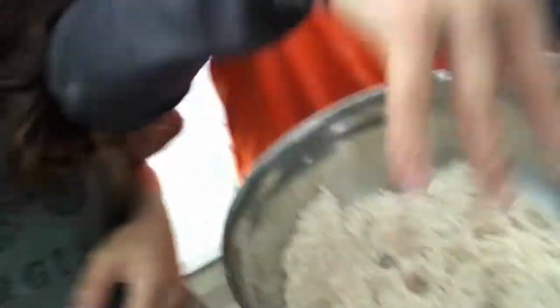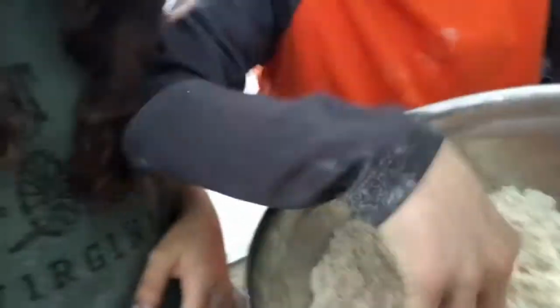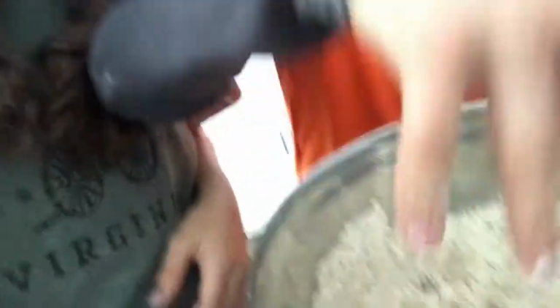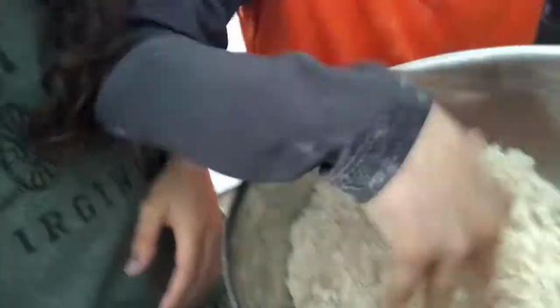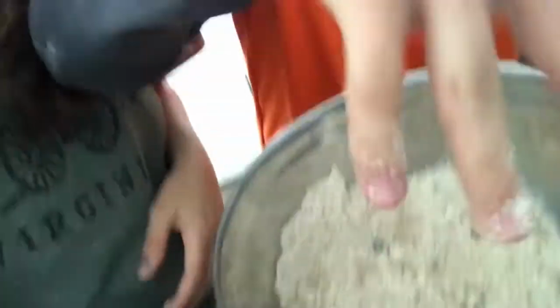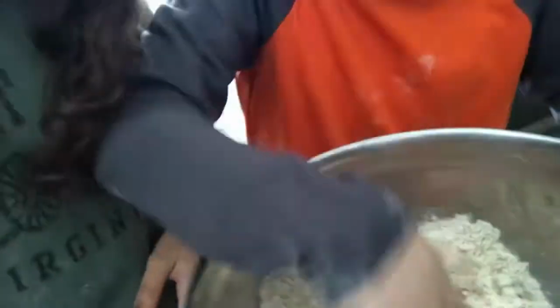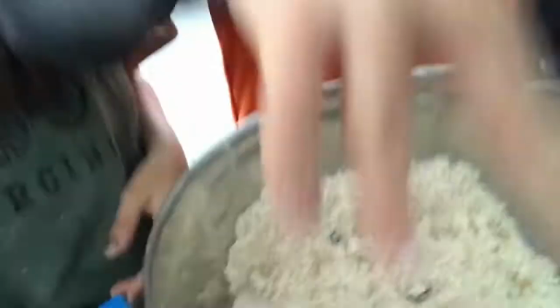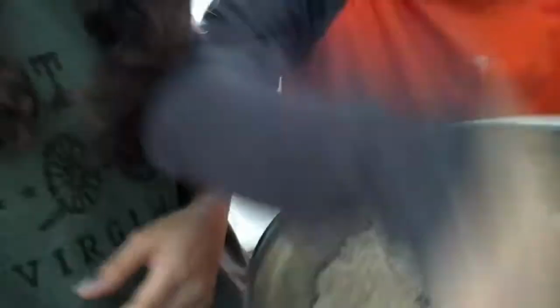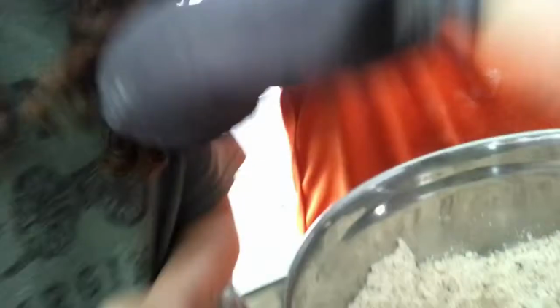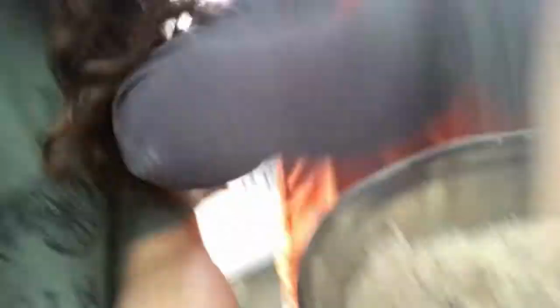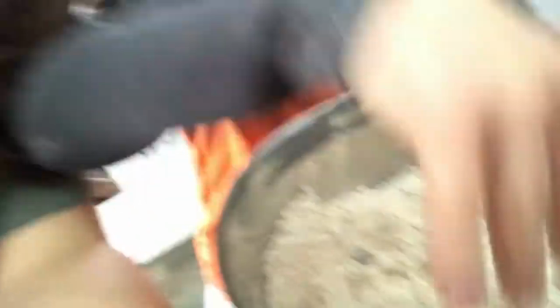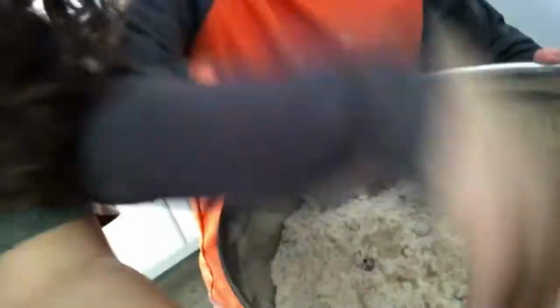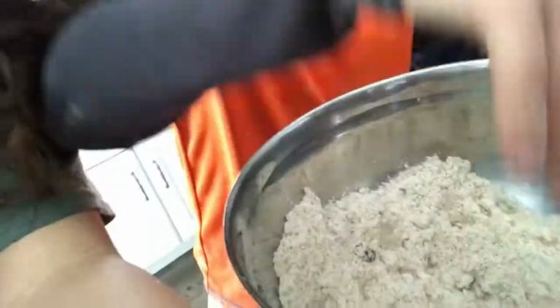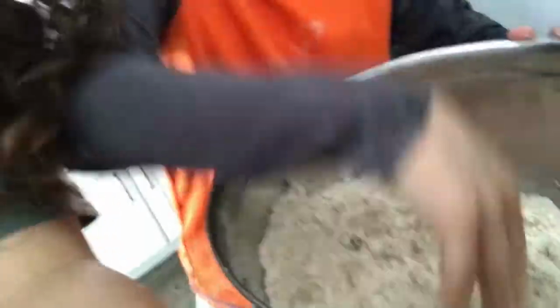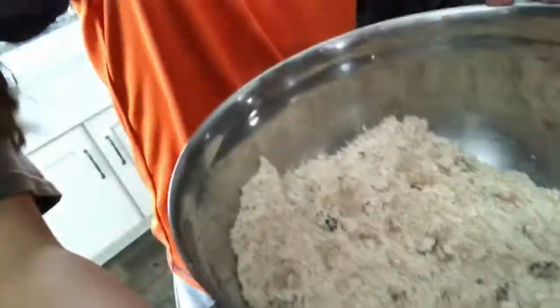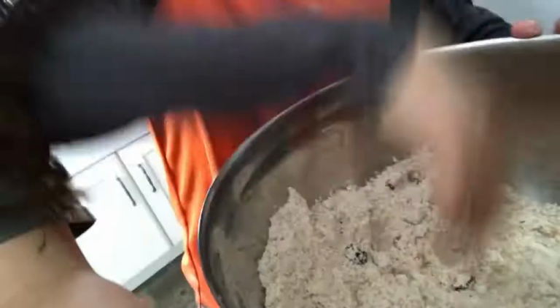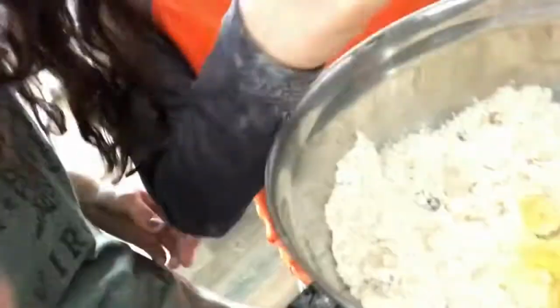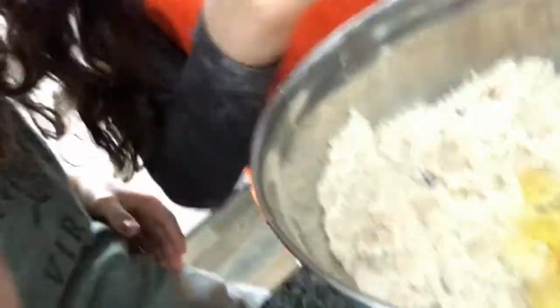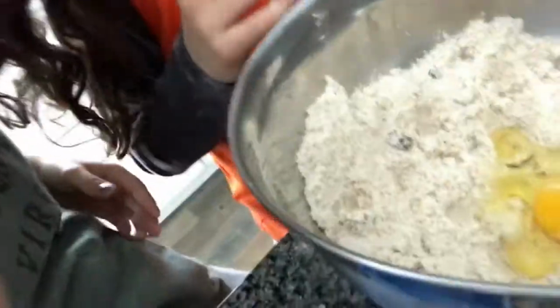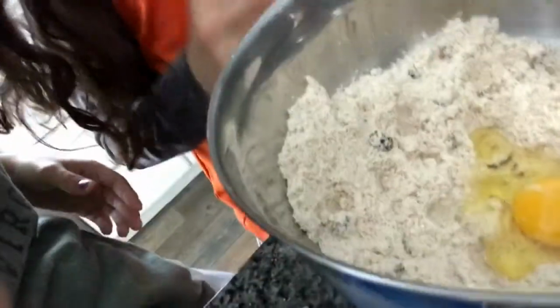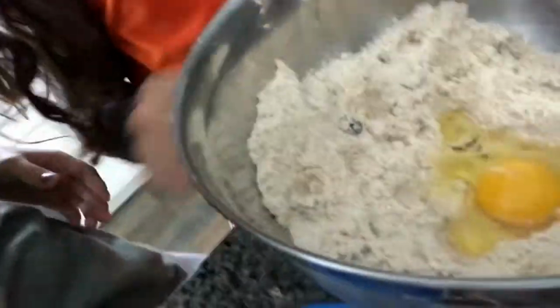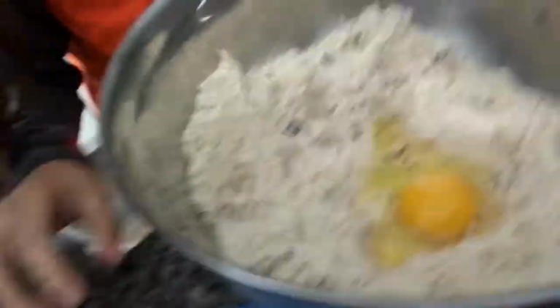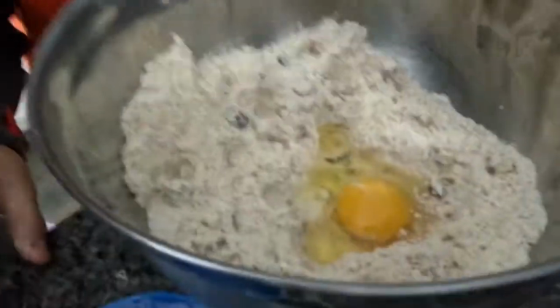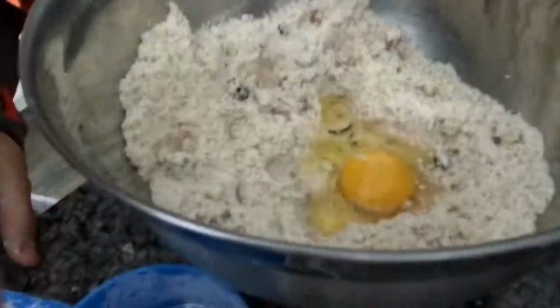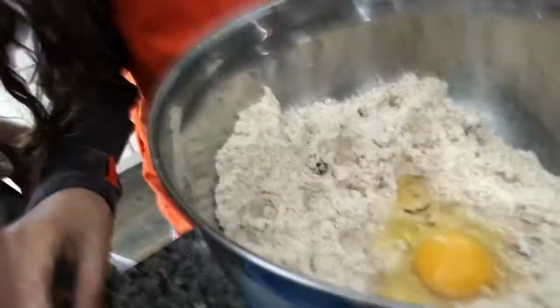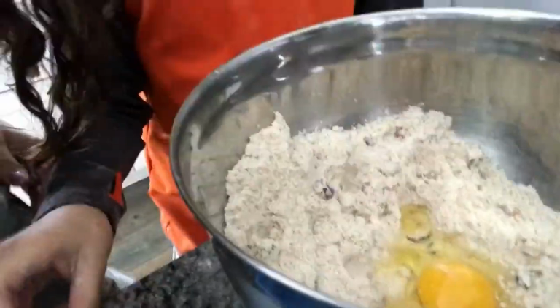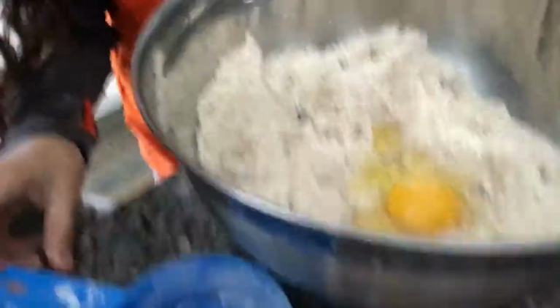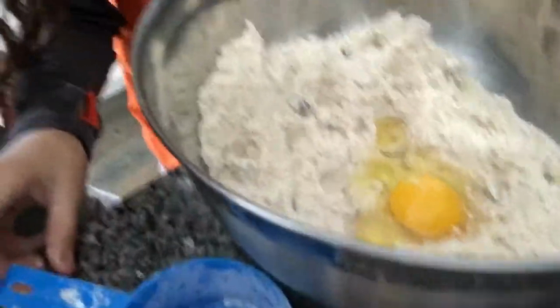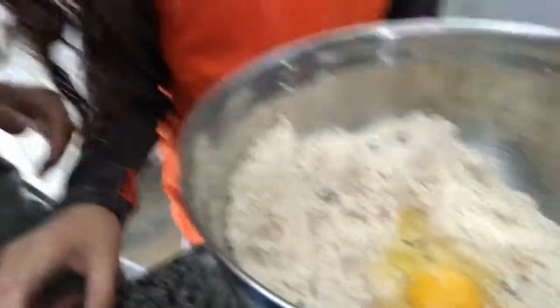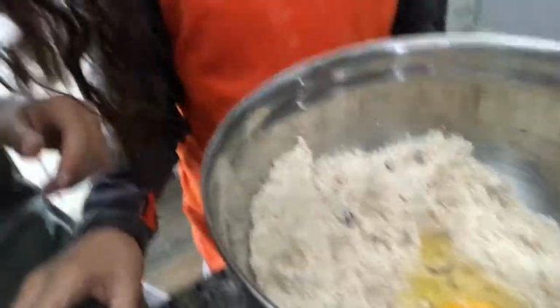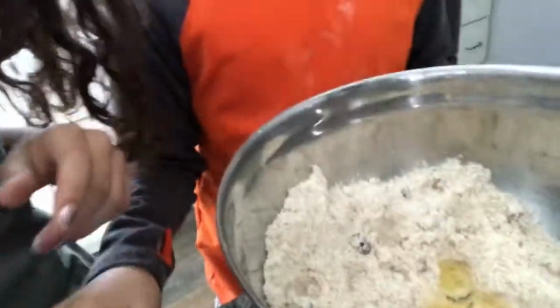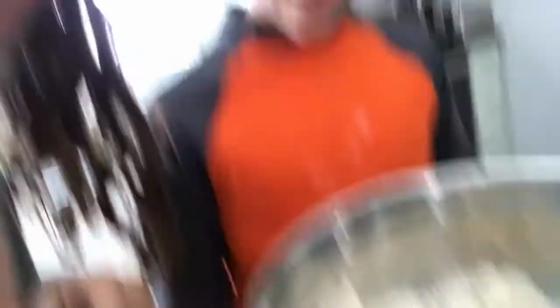Mix it with your hand. Mix it with your hand. A little egg — a little egg in the mix.